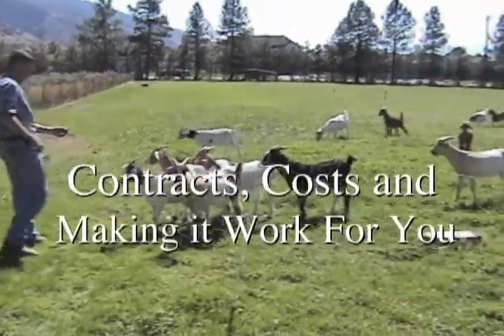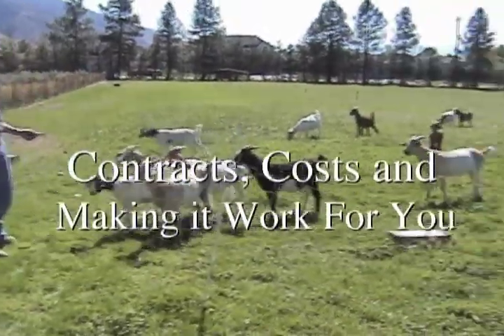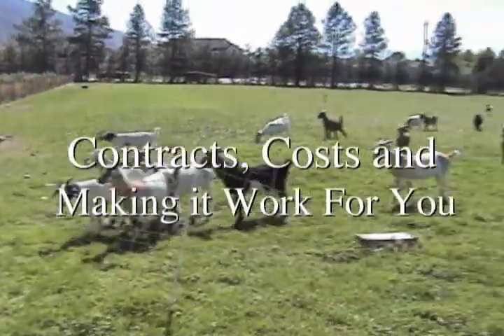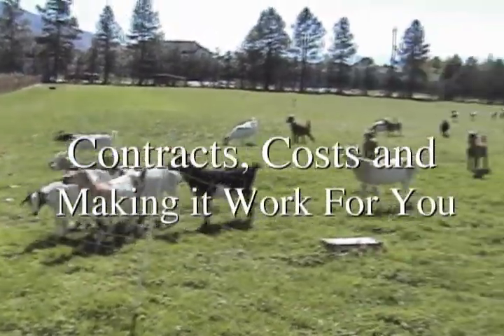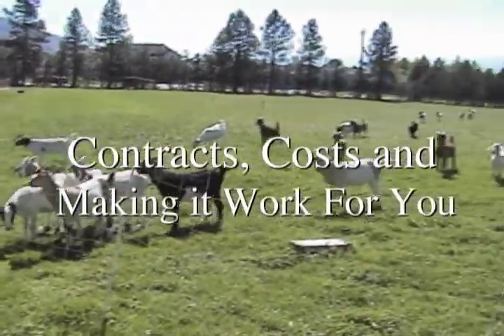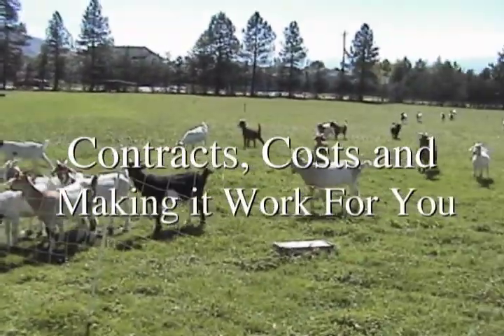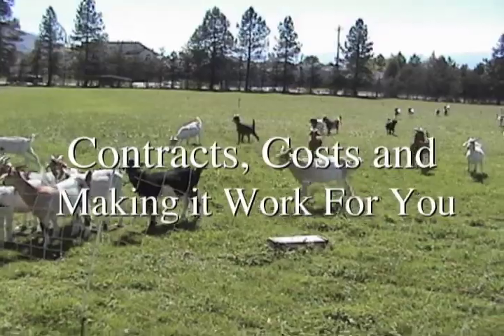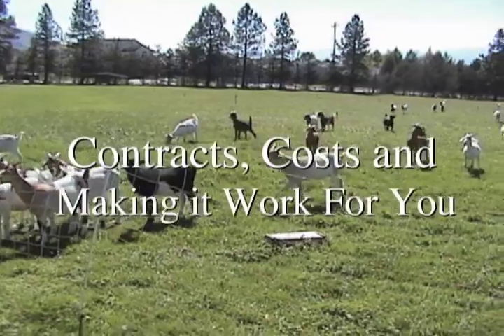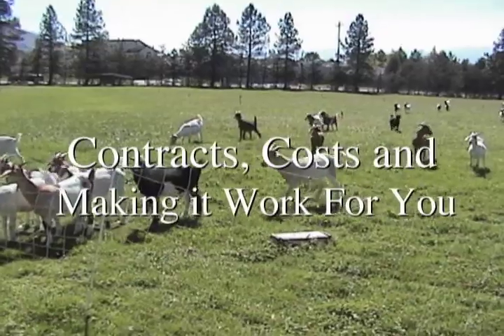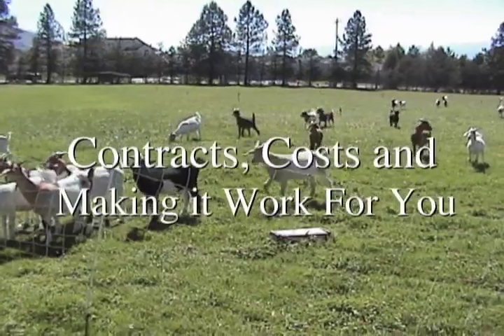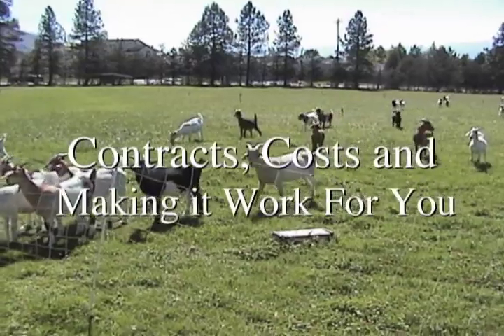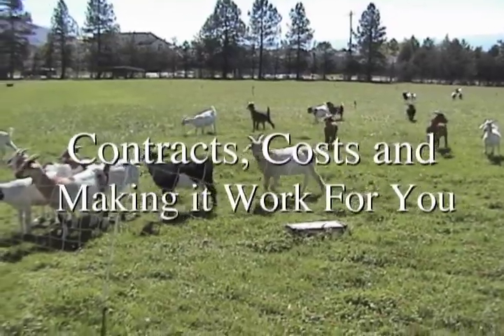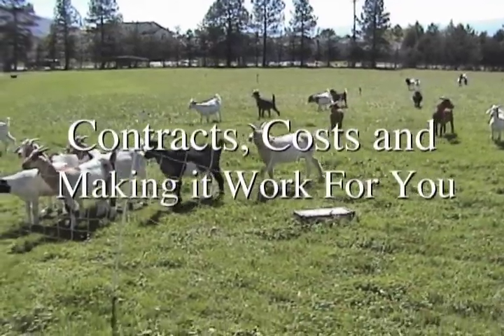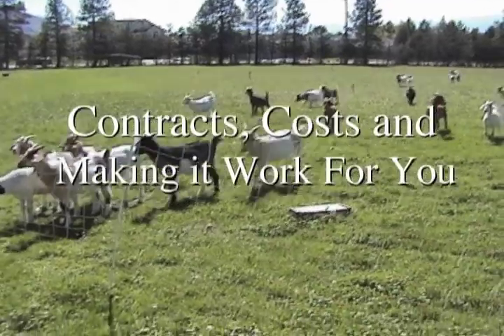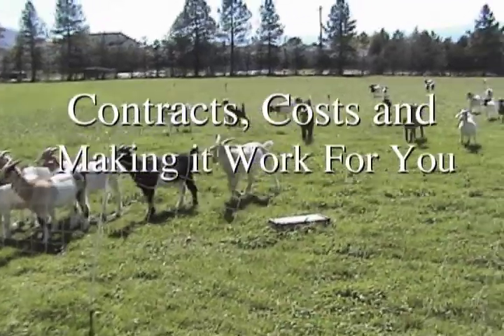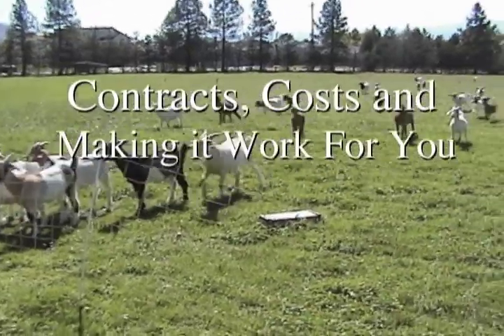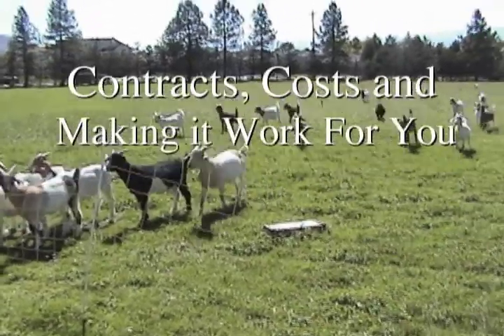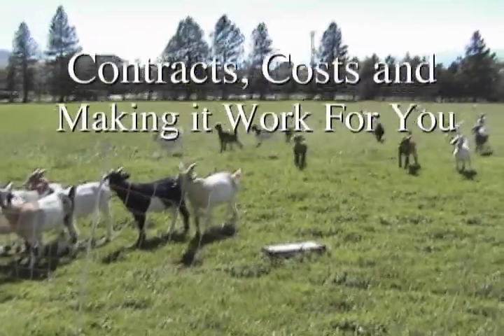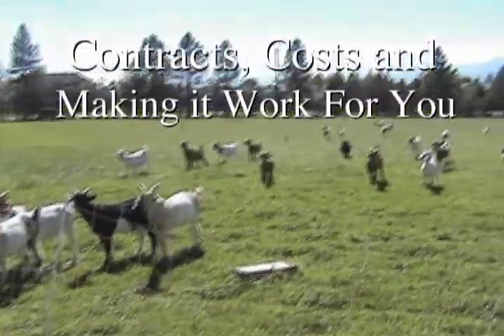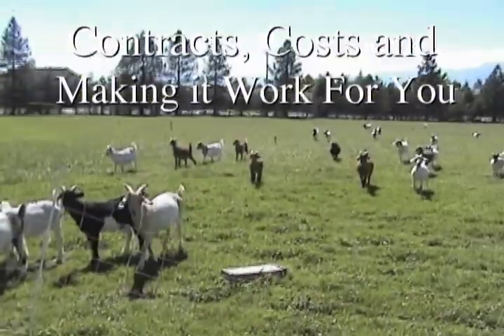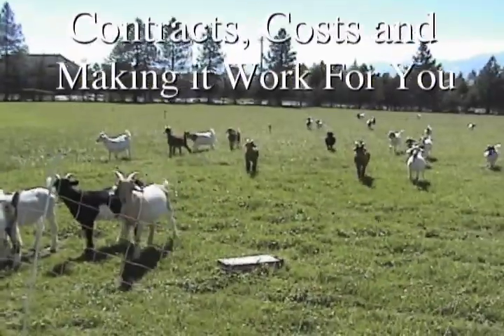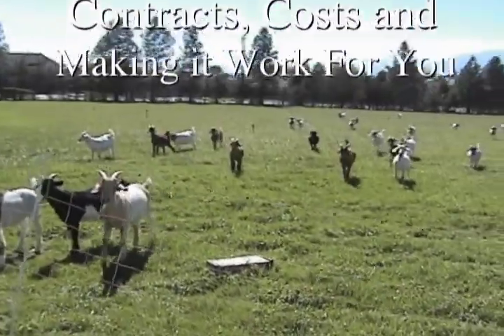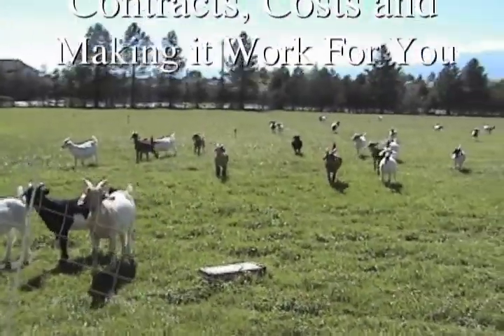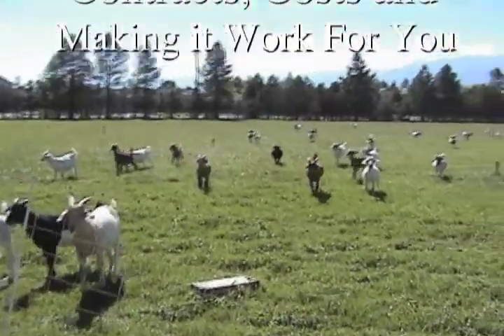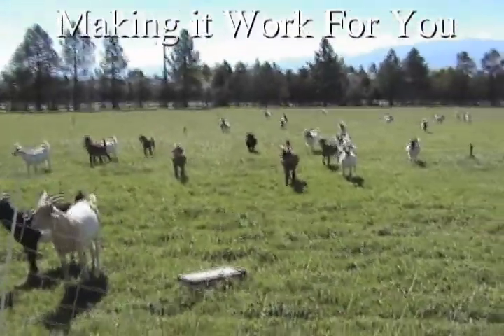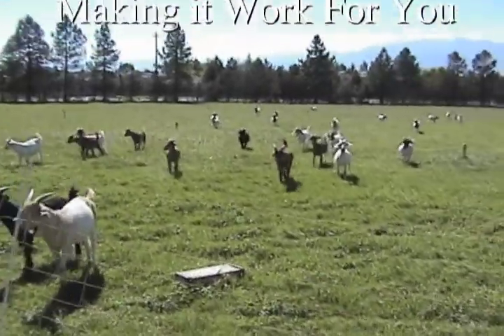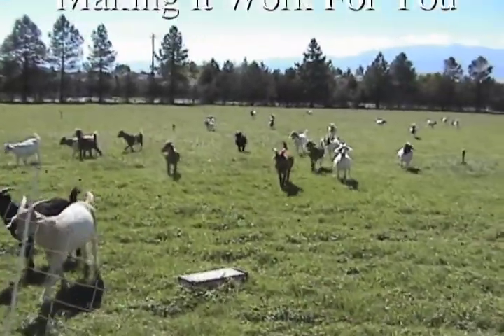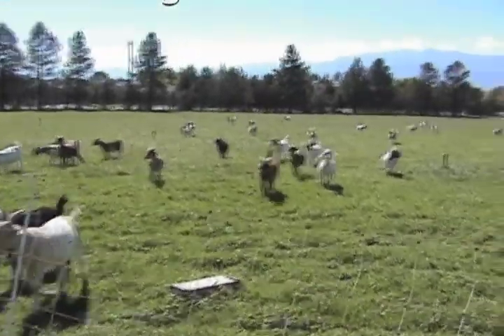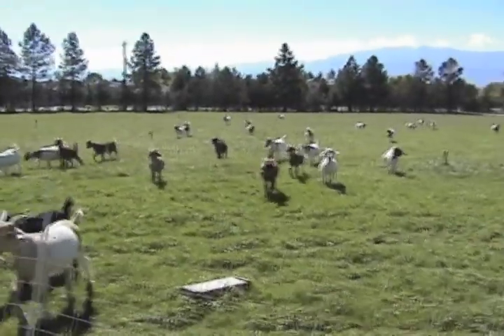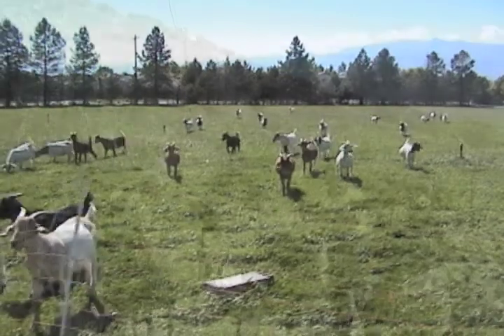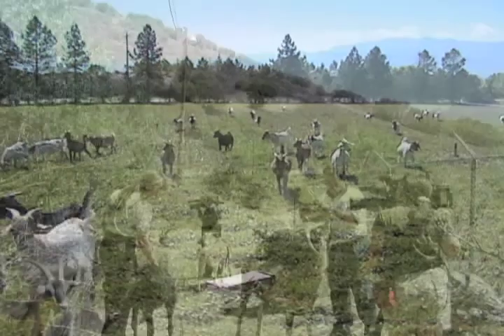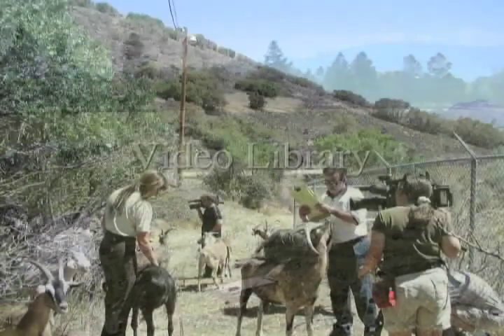'Contracts, Costs, and Making It Work for You' provides contracting and business planning examples, as well as some suggestions for getting started.